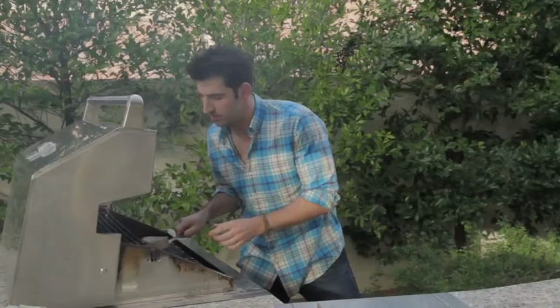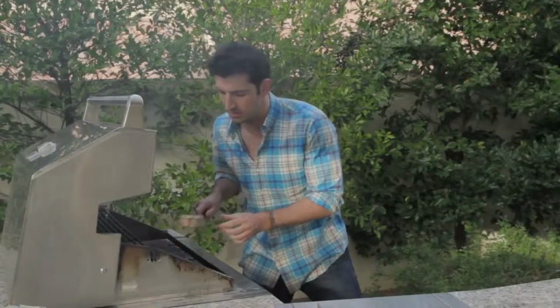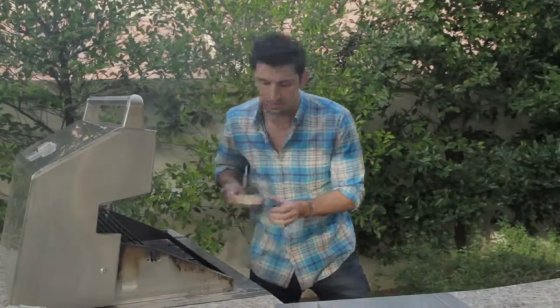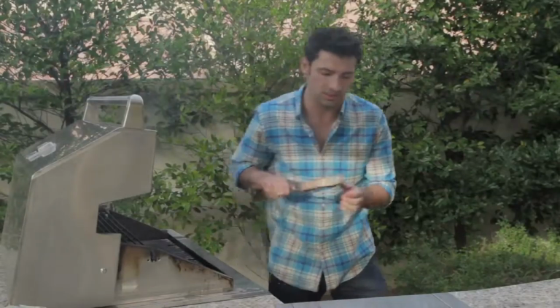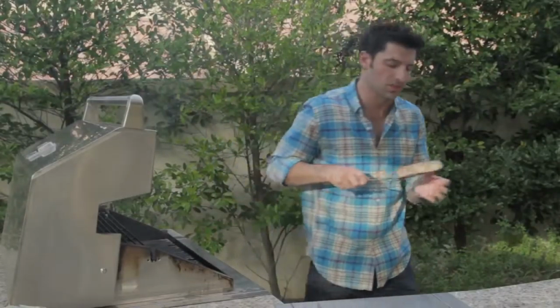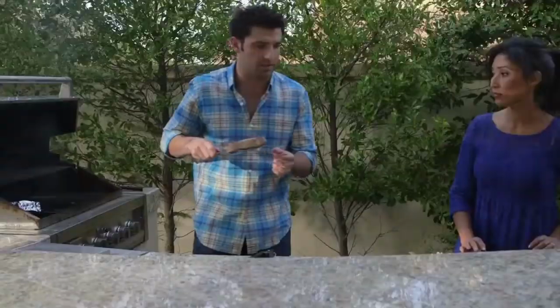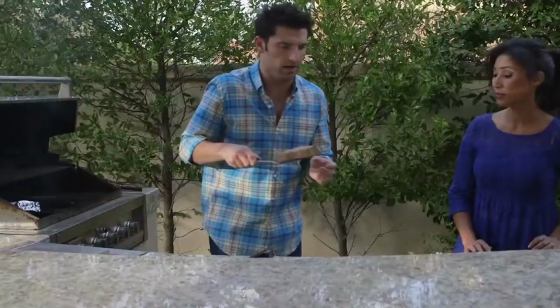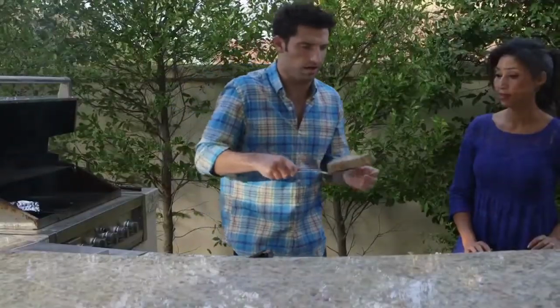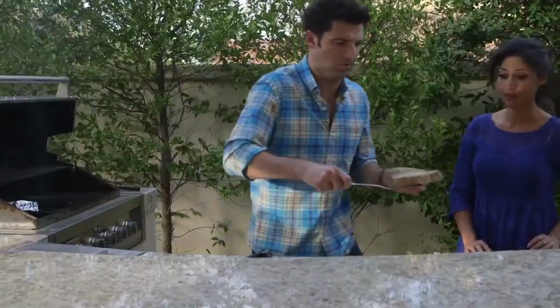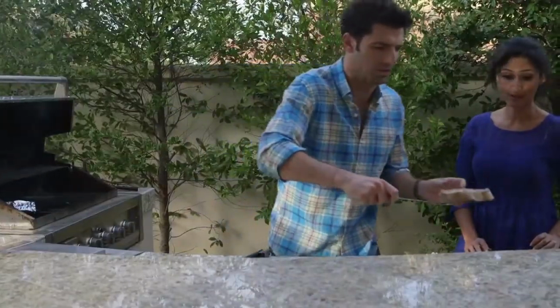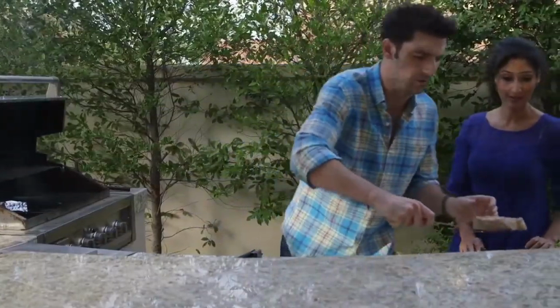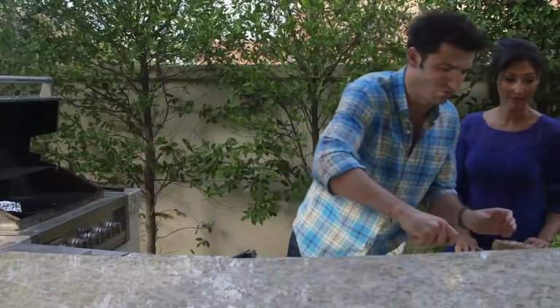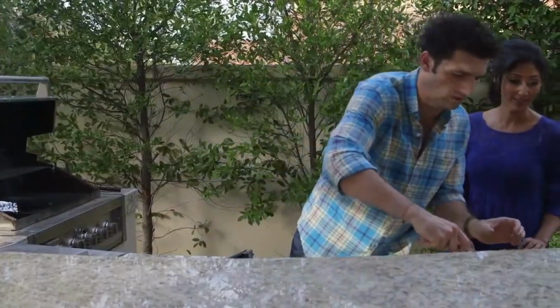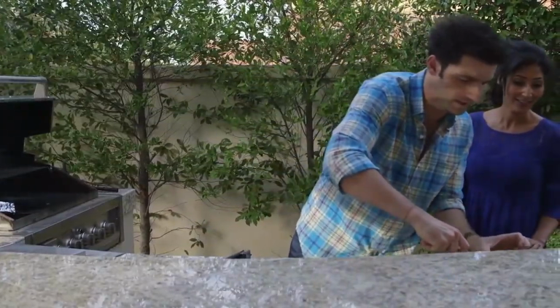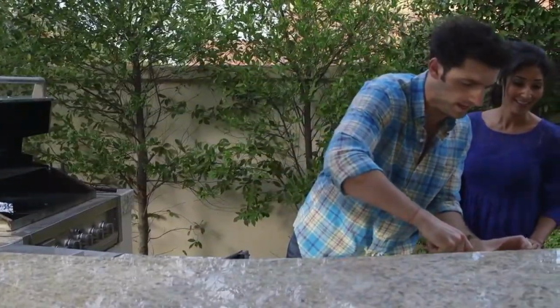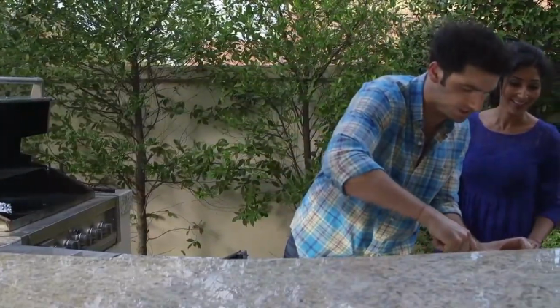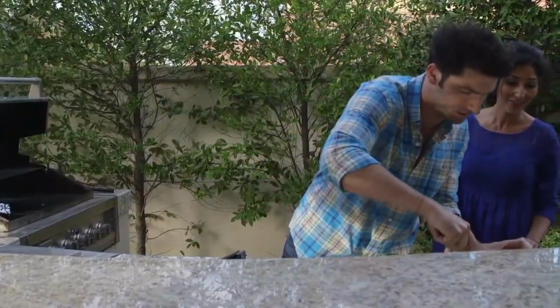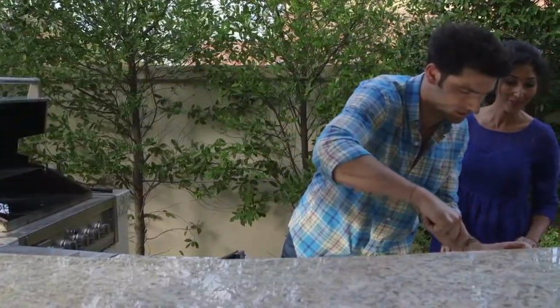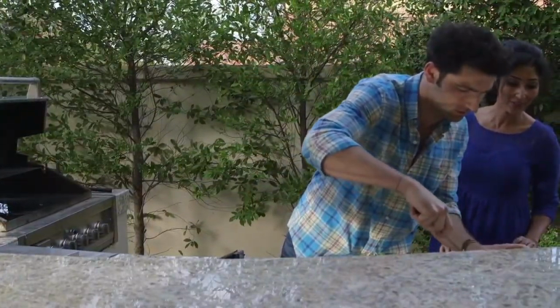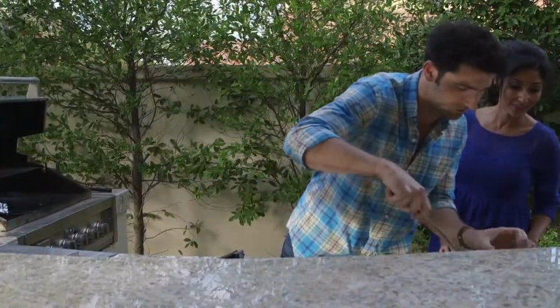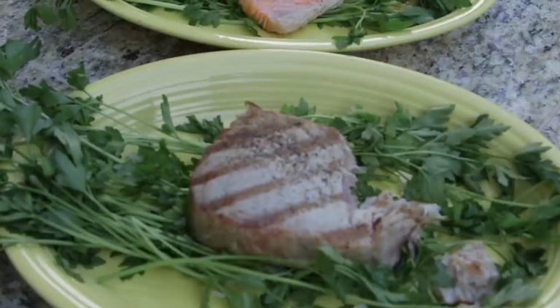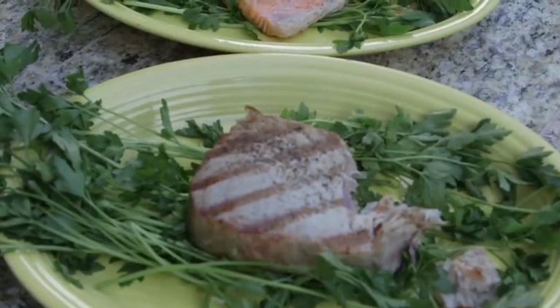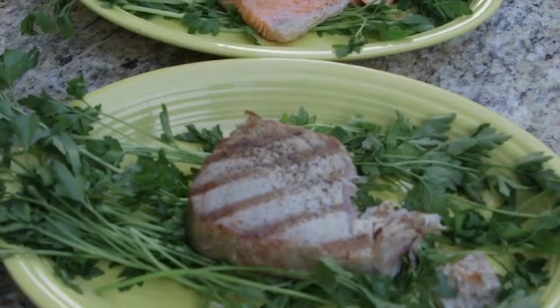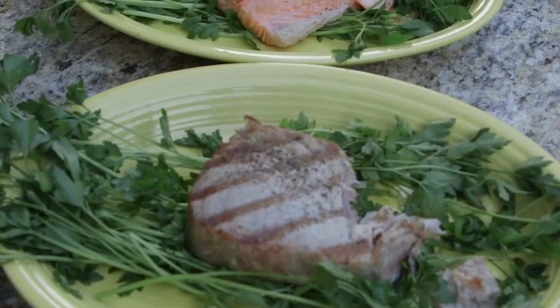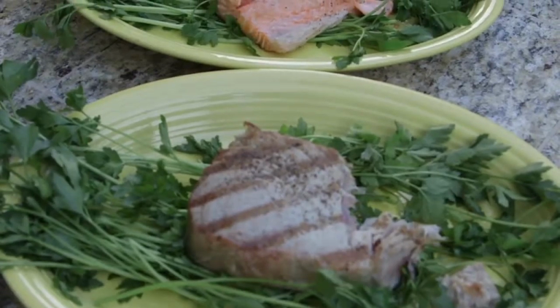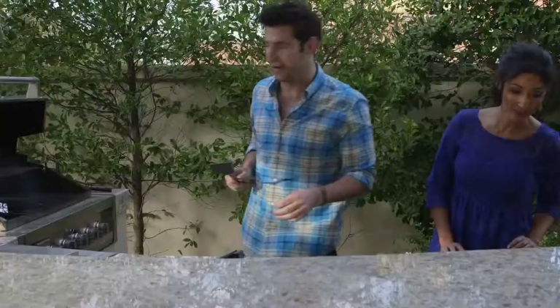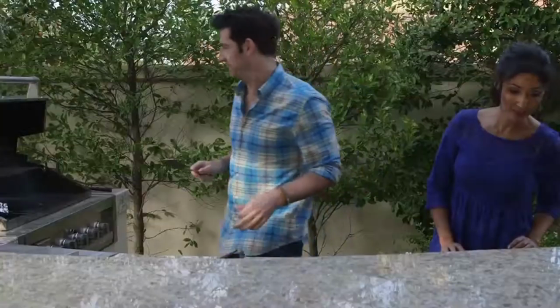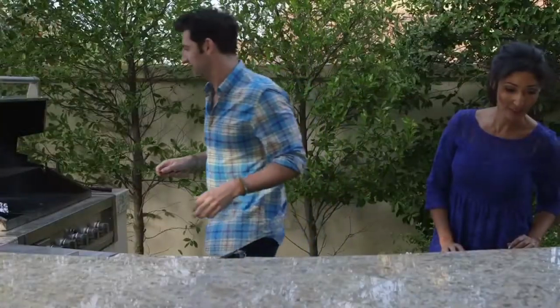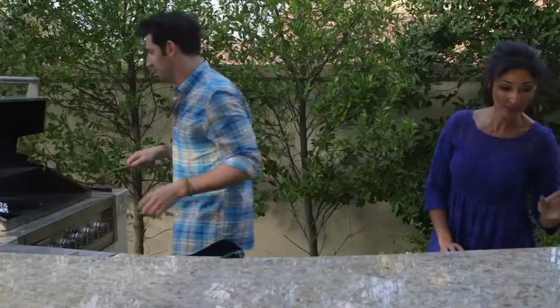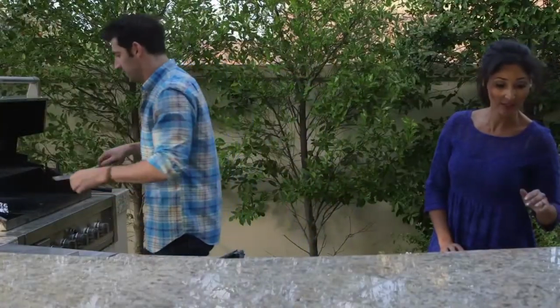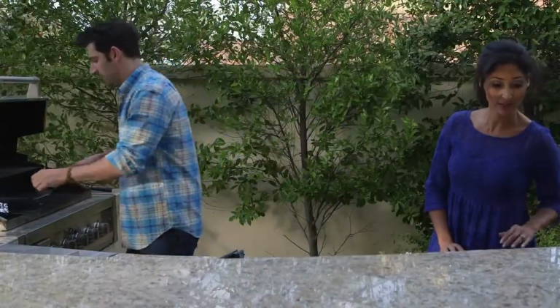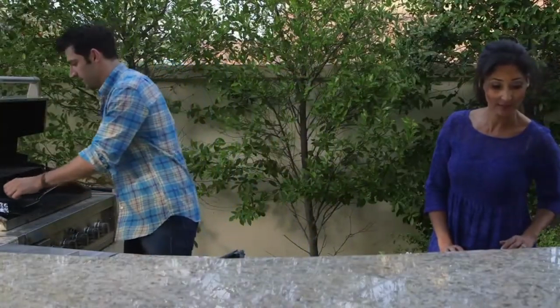Tuna. Look at this tuna steak. It's beautiful. Look at the grill marks on that. That's gorgeous, it's really nice. It's like you painted it on.